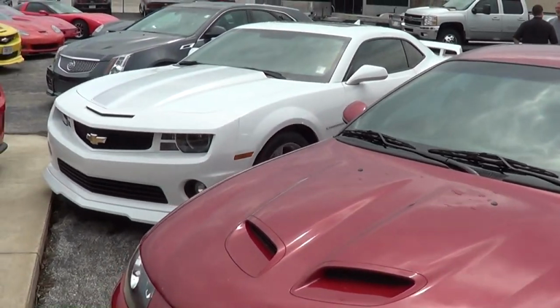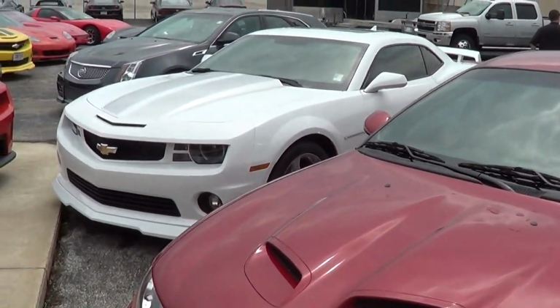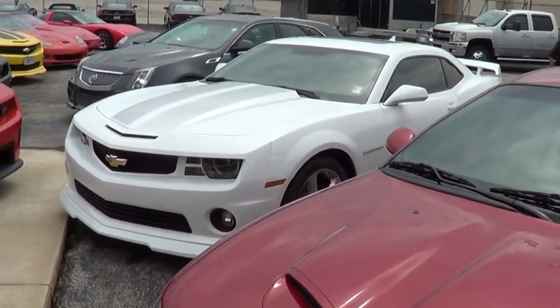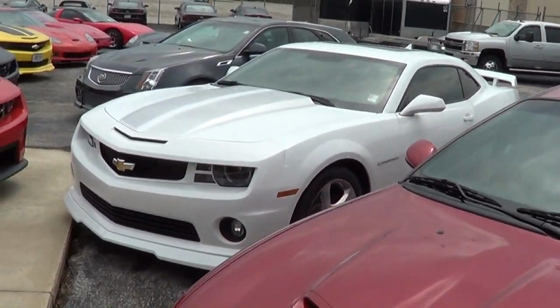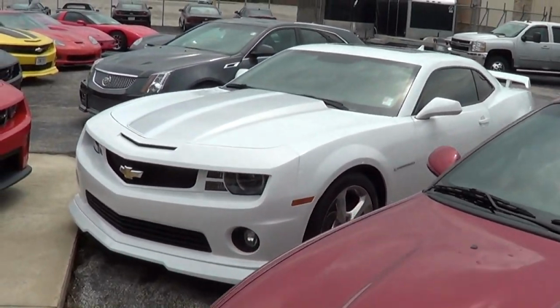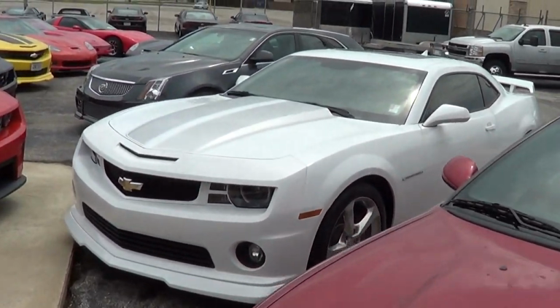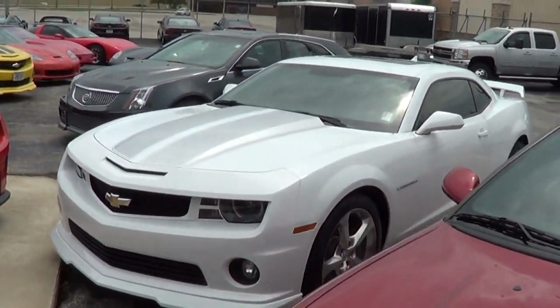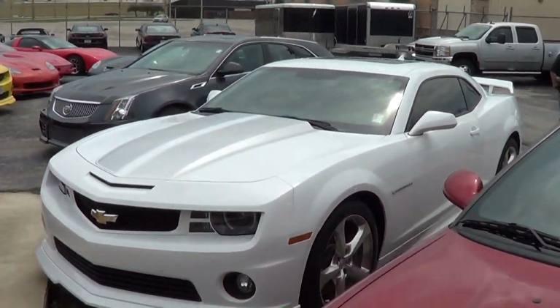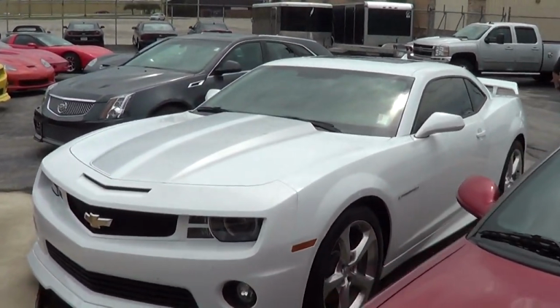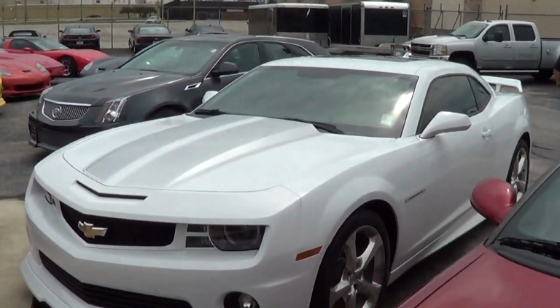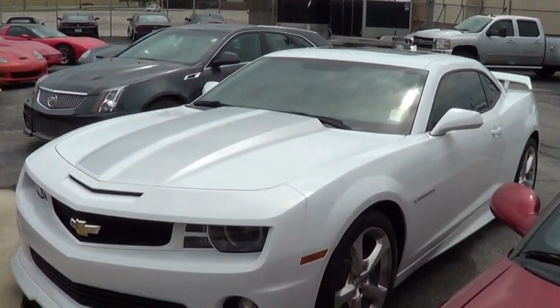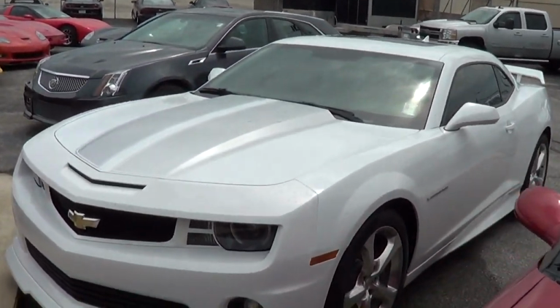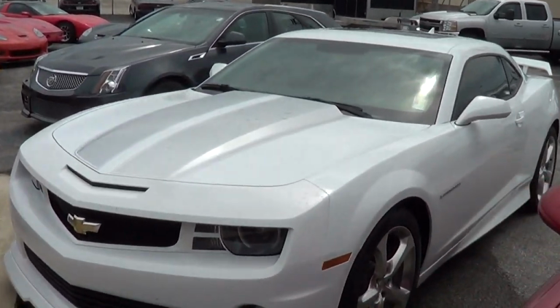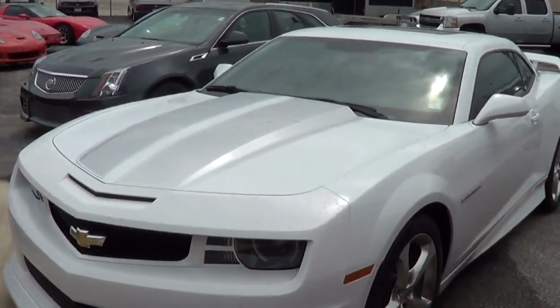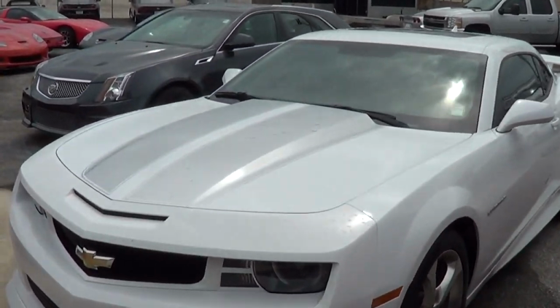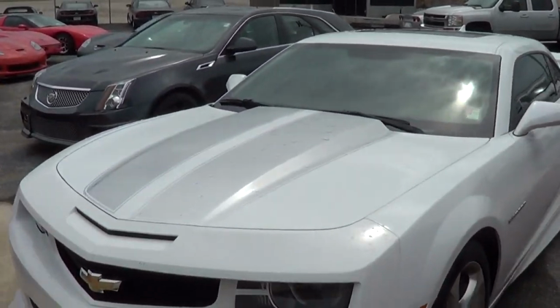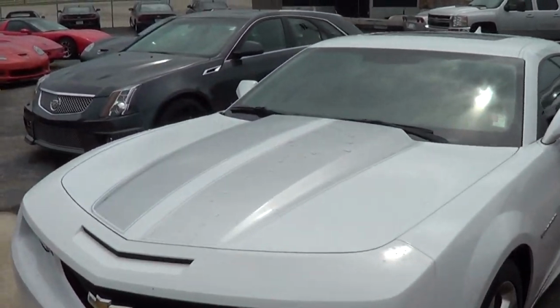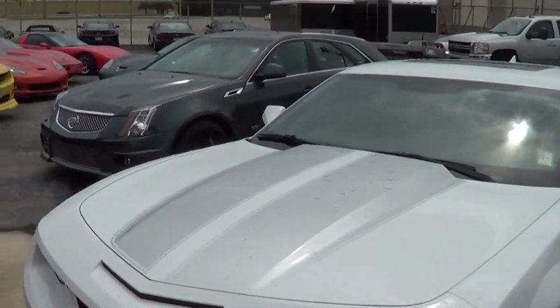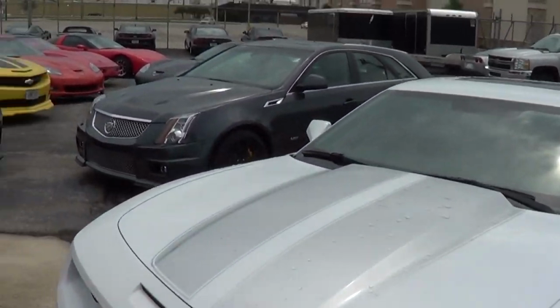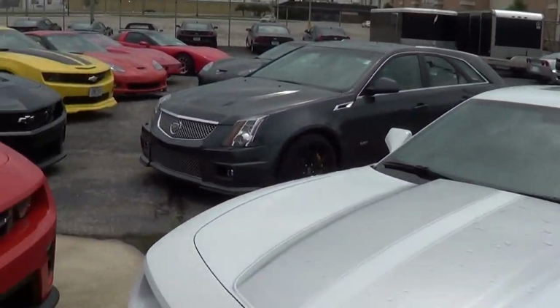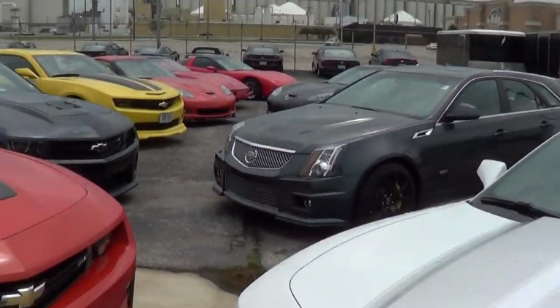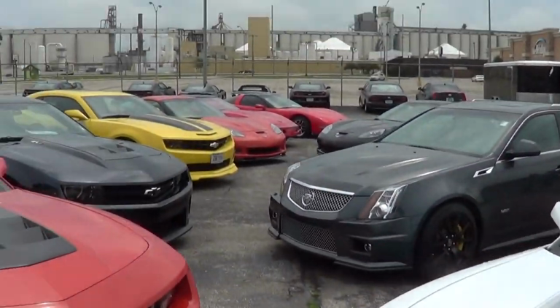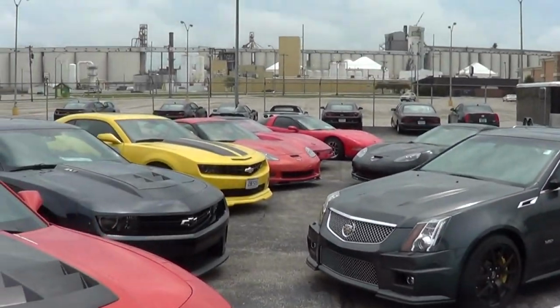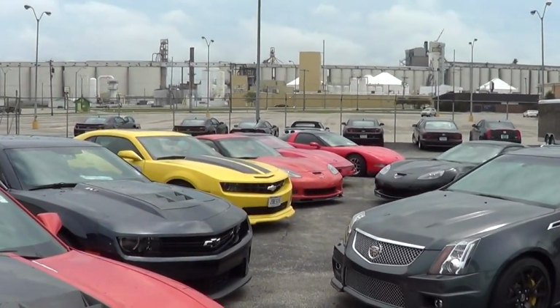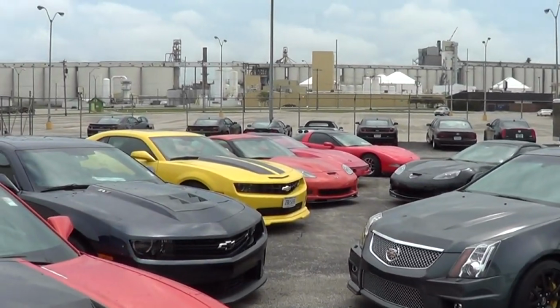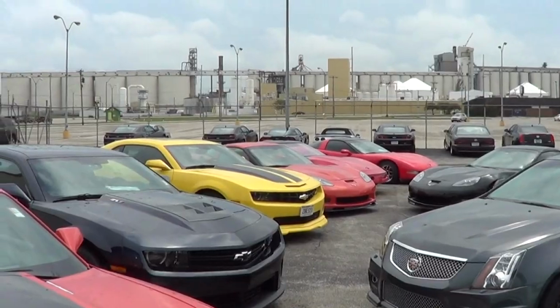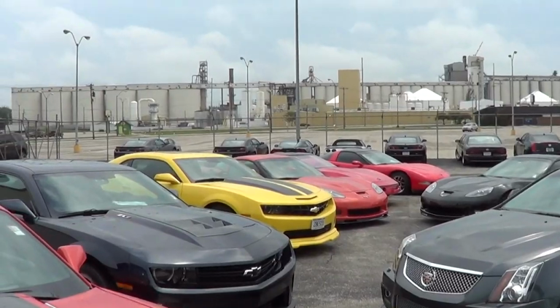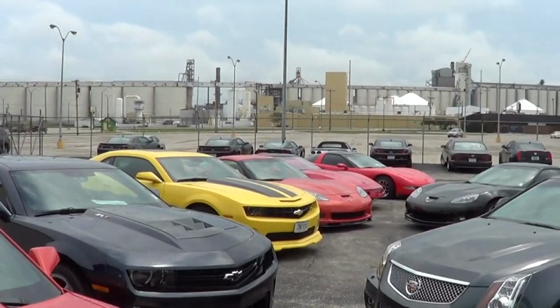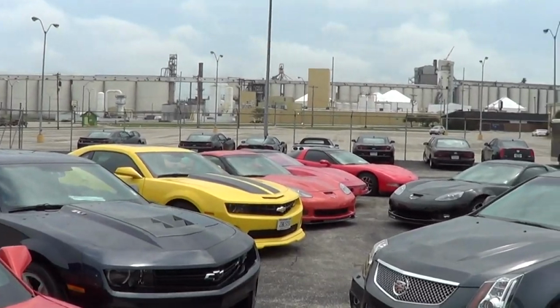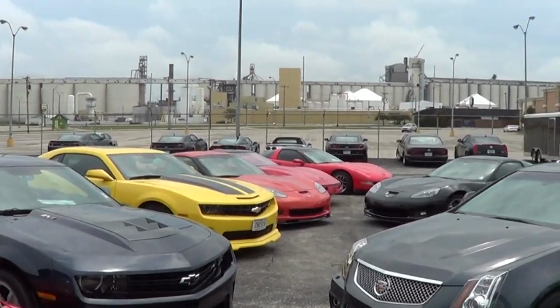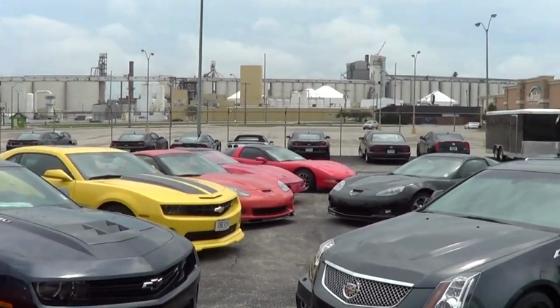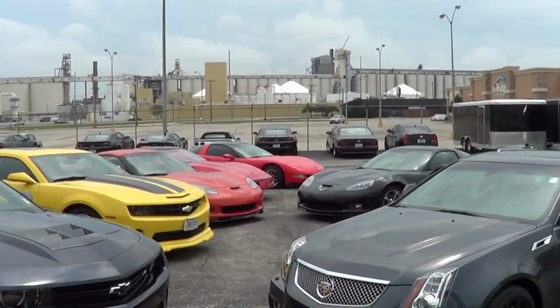Anyway, I thought you all would enjoy just a quick tour of the boneyard out here at Lingenfelter.